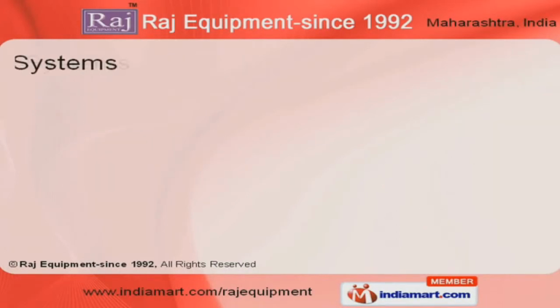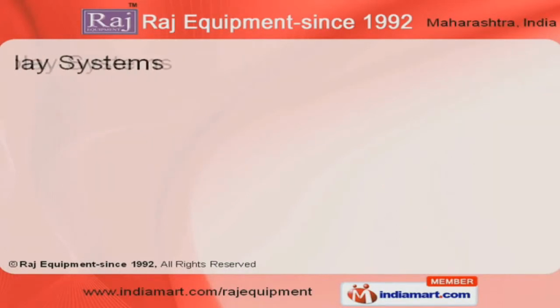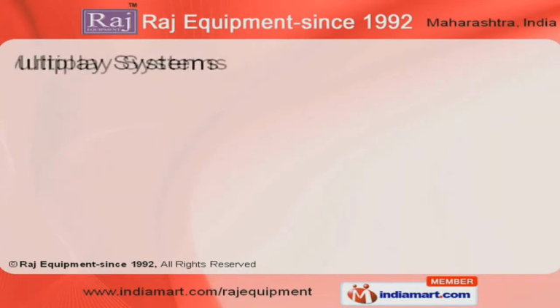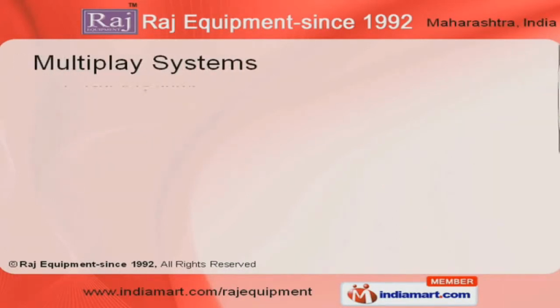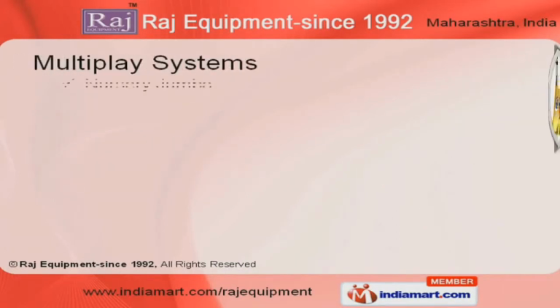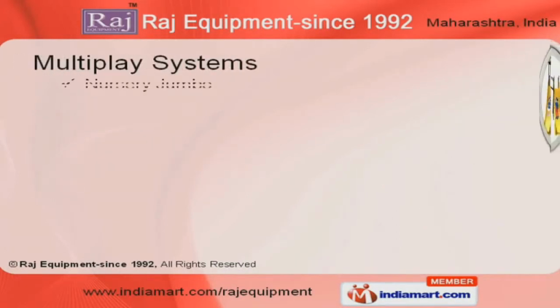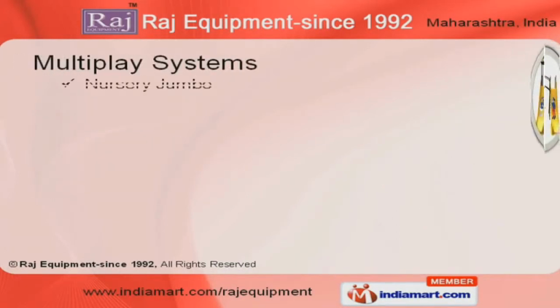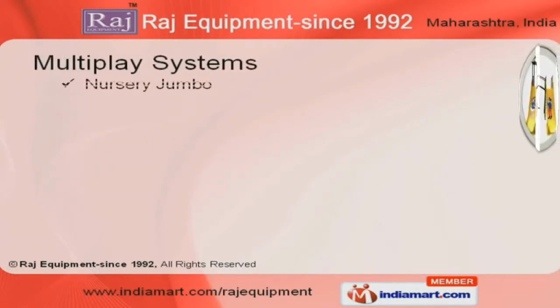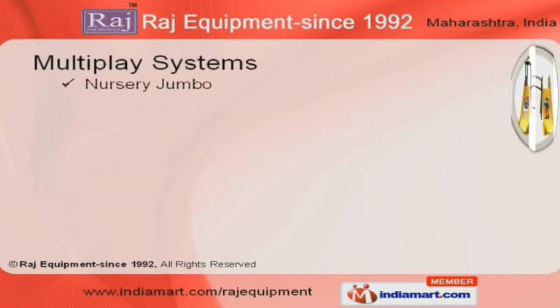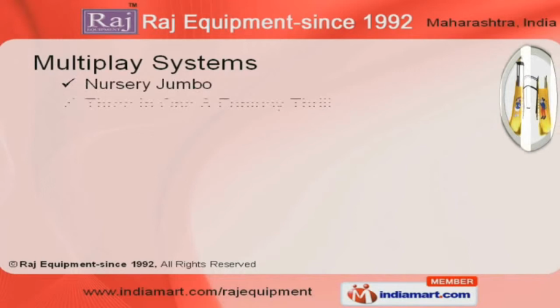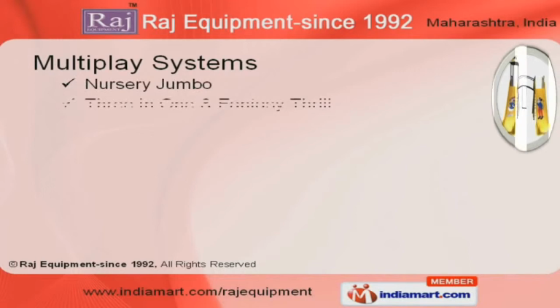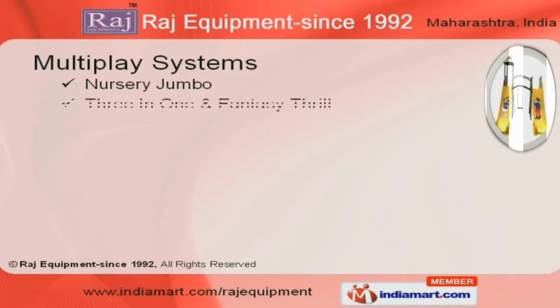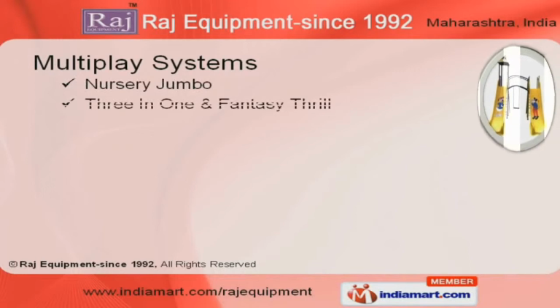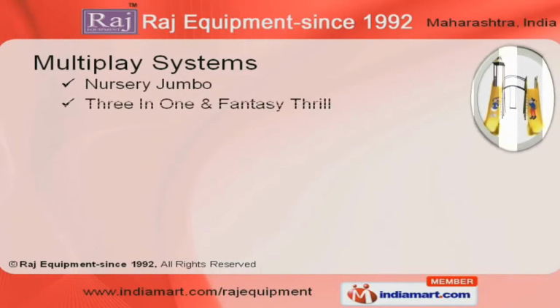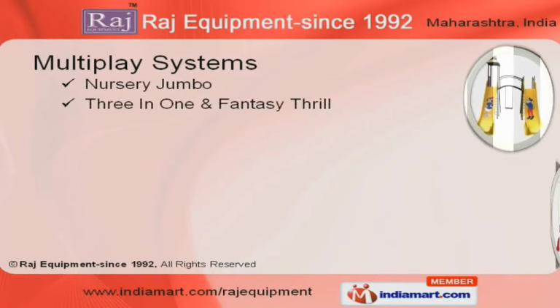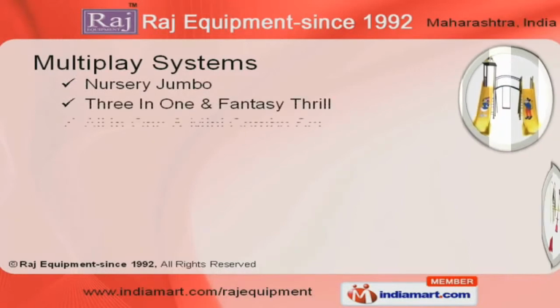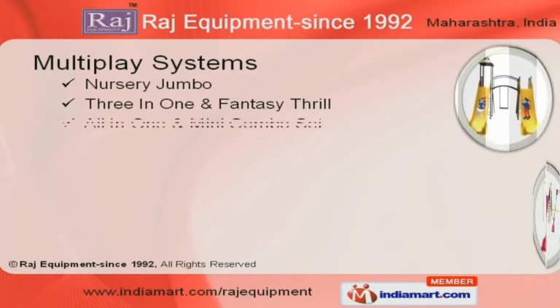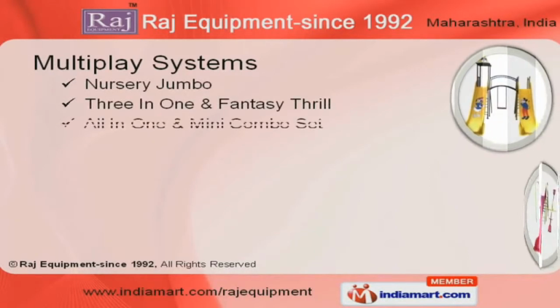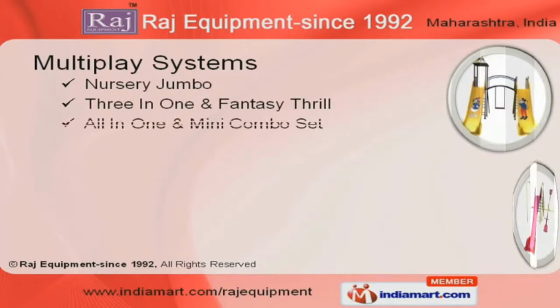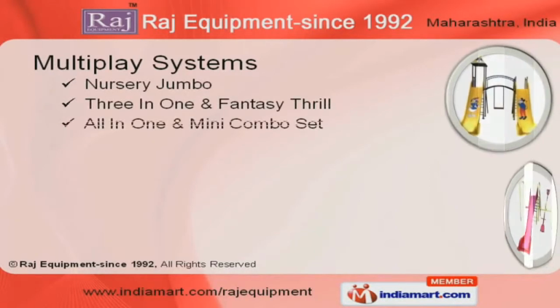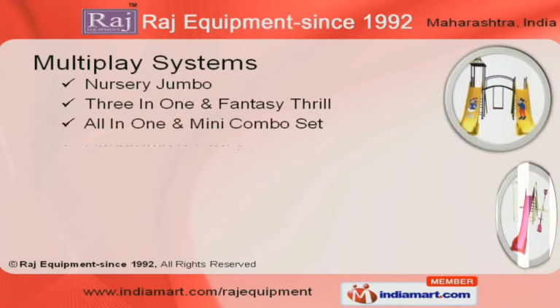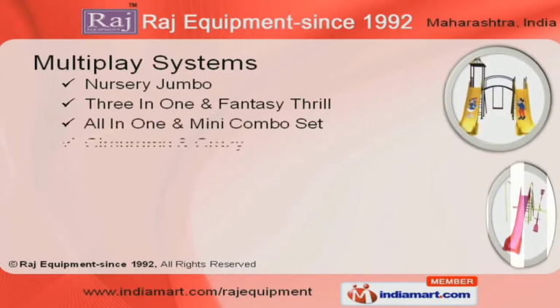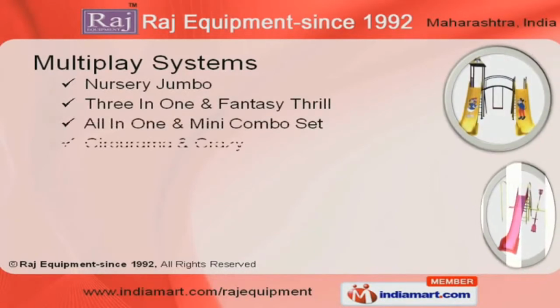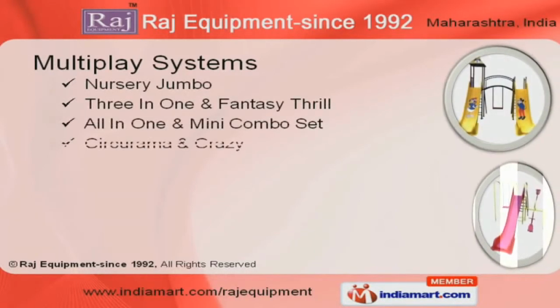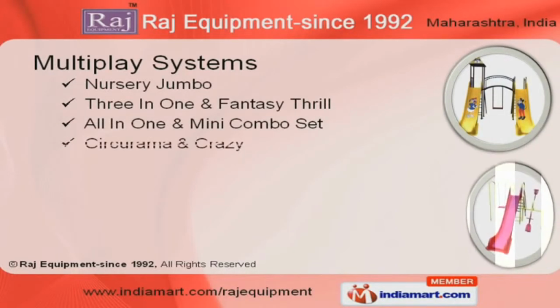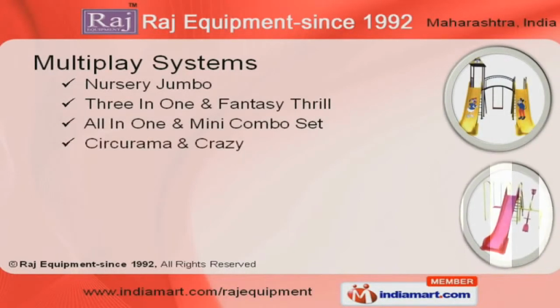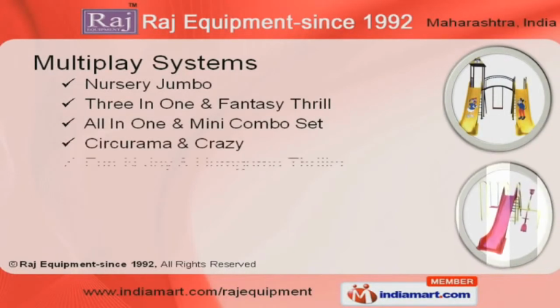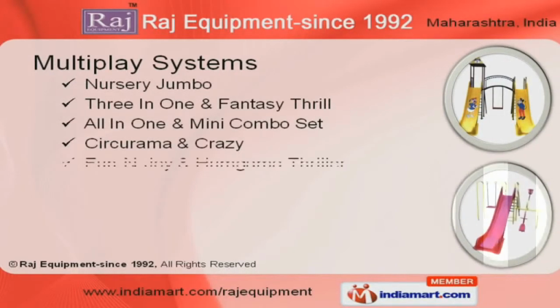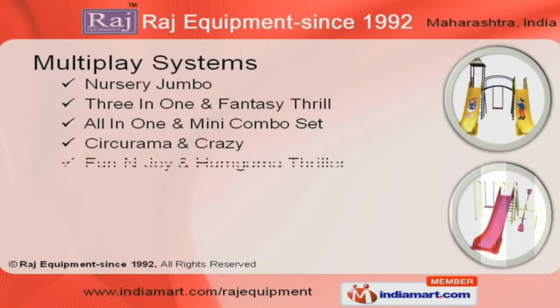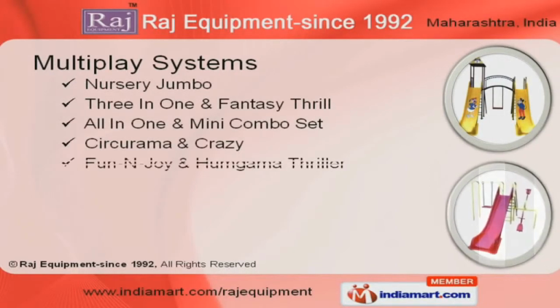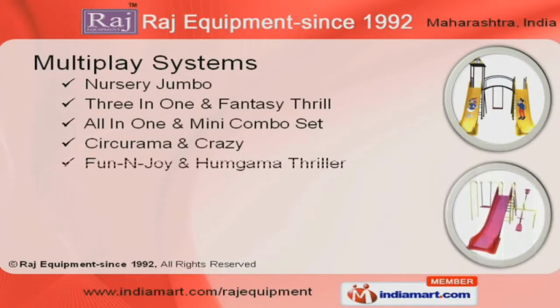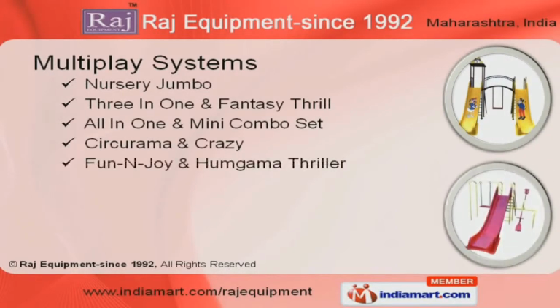No Street Jumbo, Fun and Joy, All-in-One and Mini Combo Set are available under our multiplayer systems.